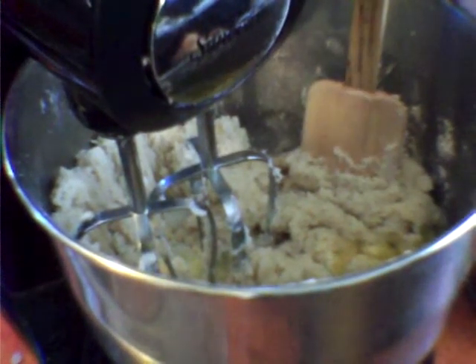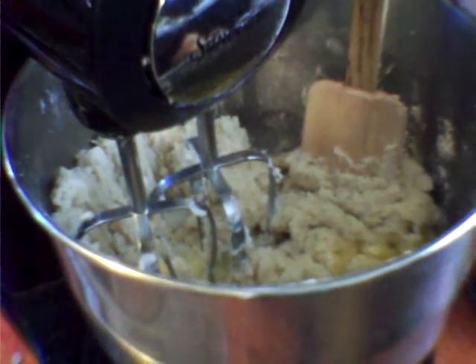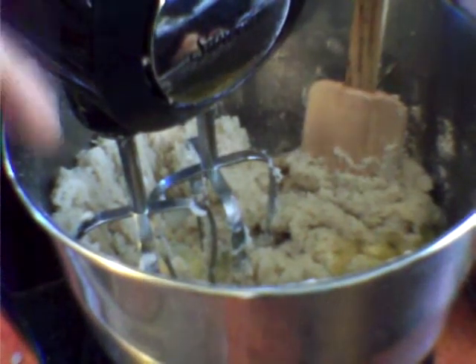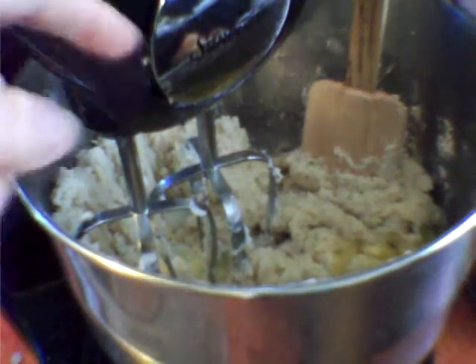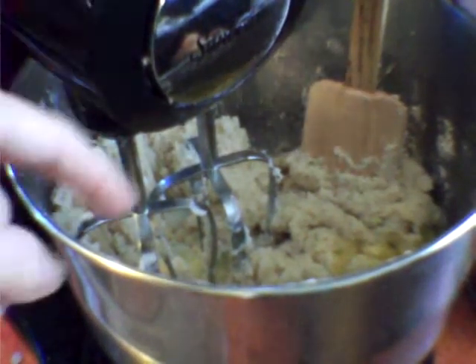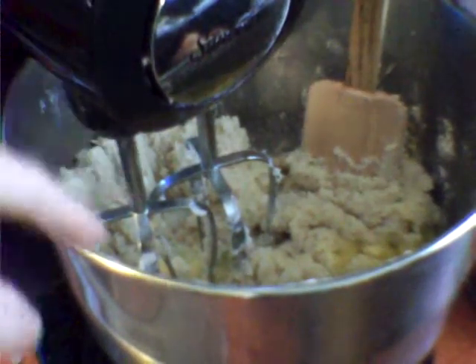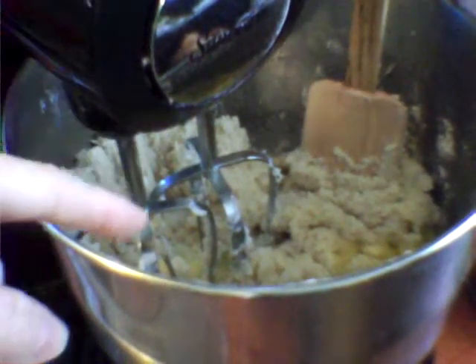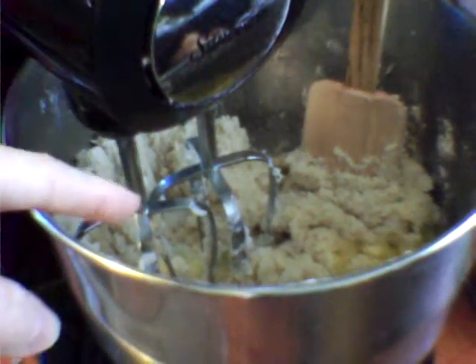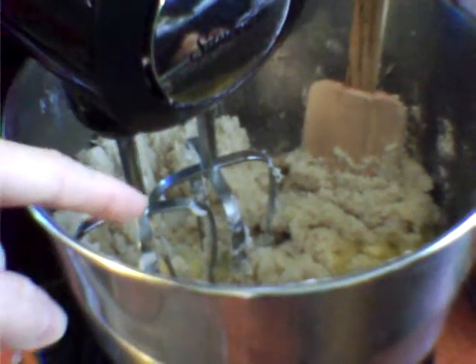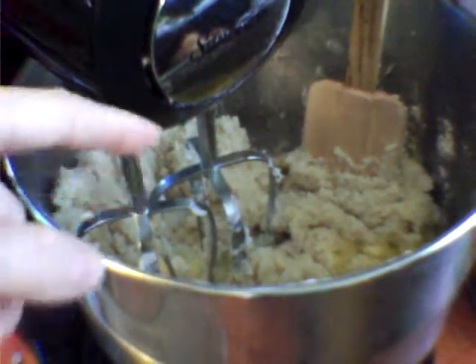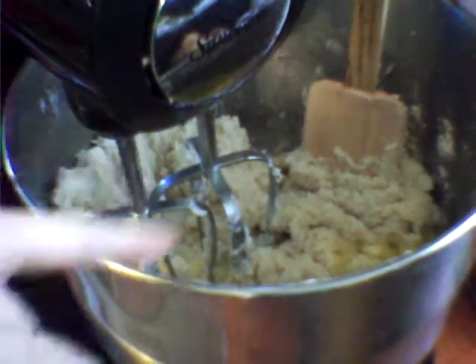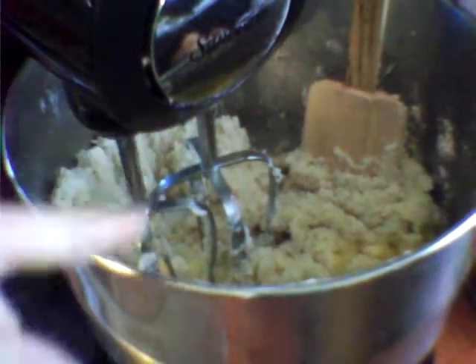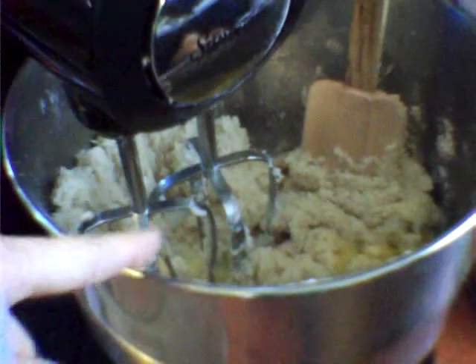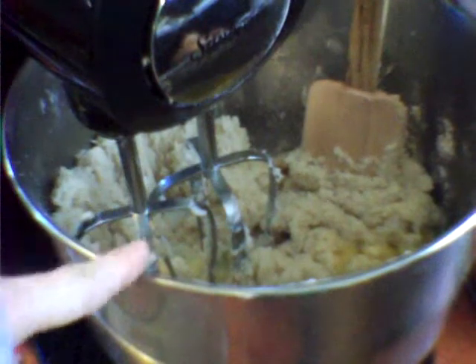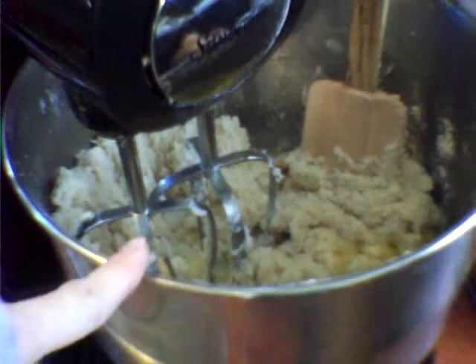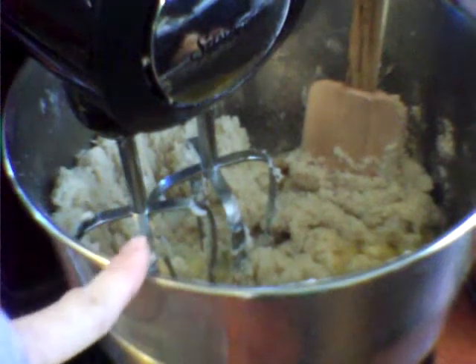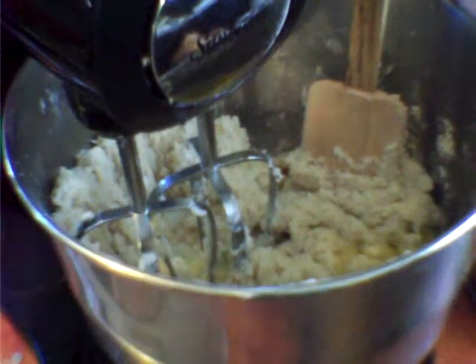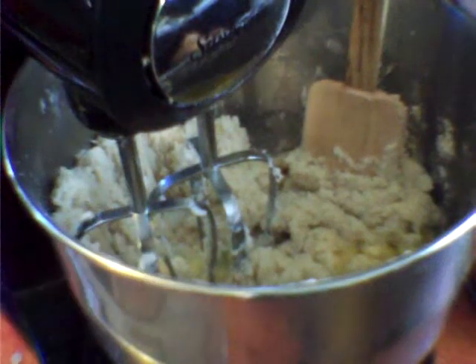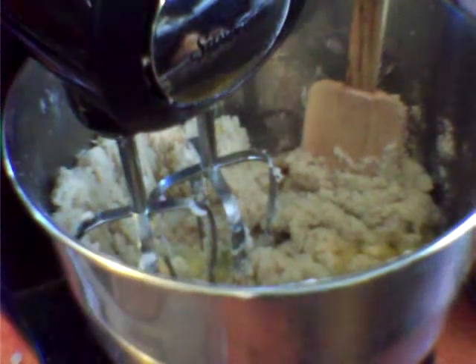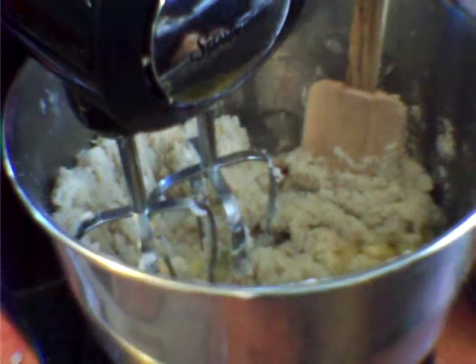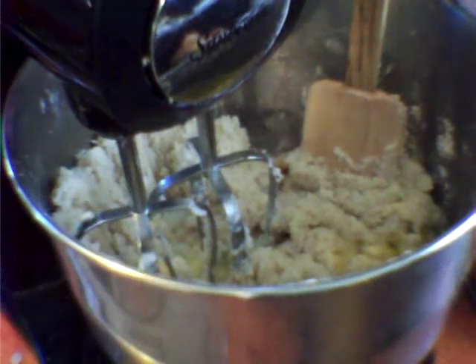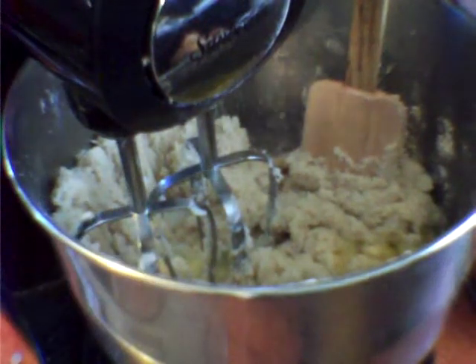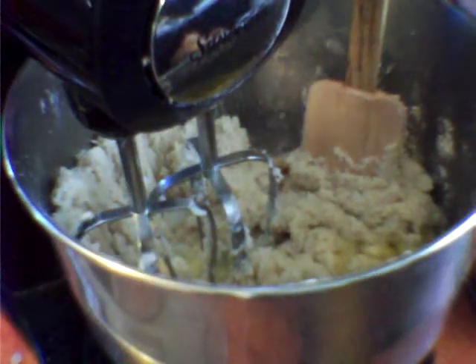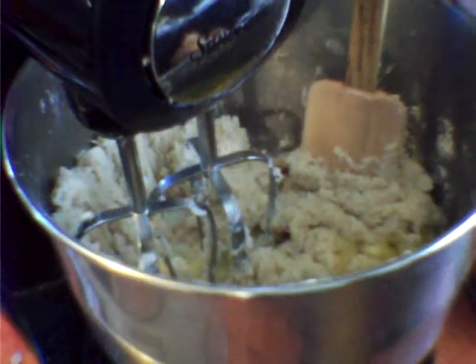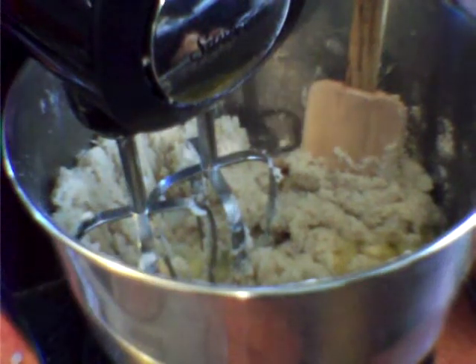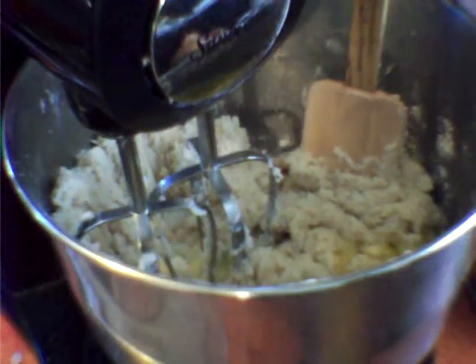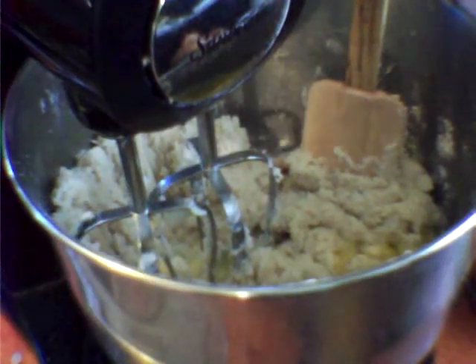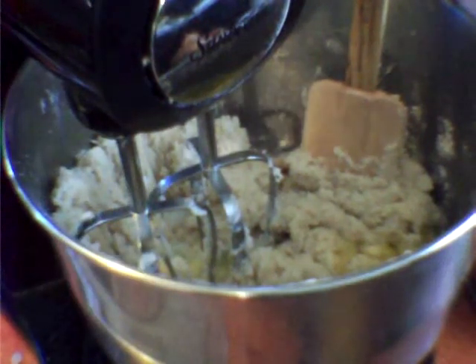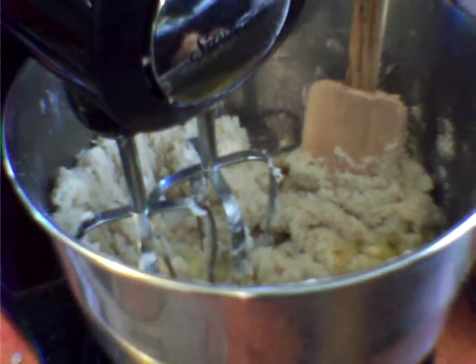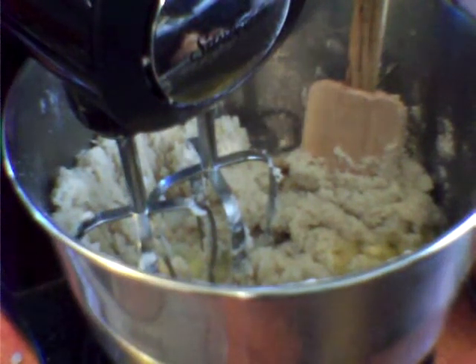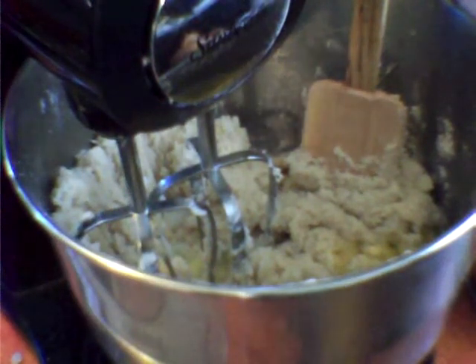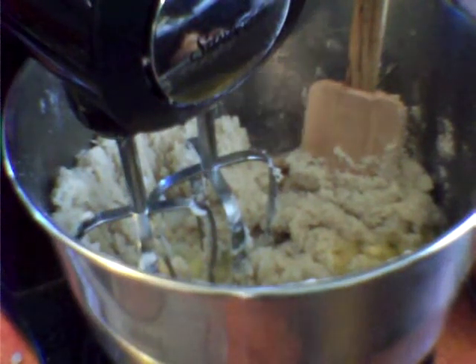You are going to mix it until it is all incorporated. Make sure you scrape the bowl while you go. It is two minutes on high.